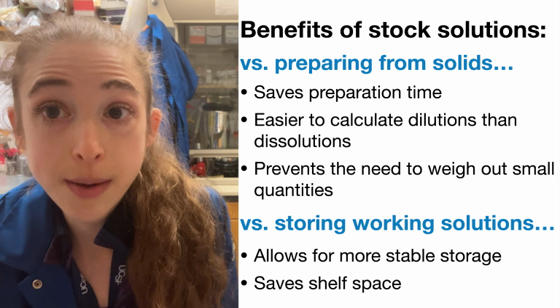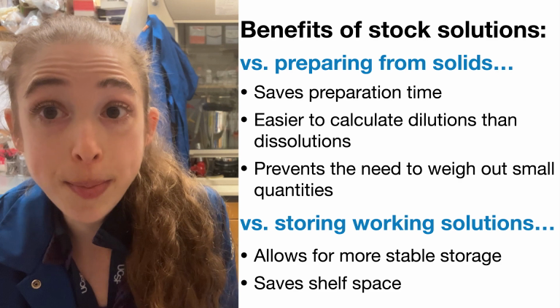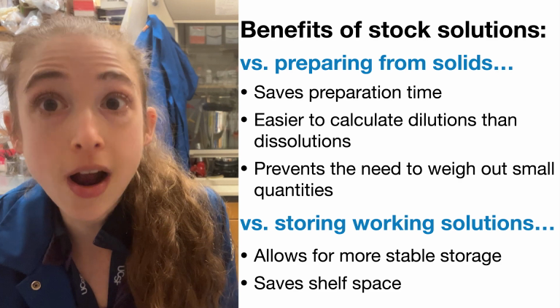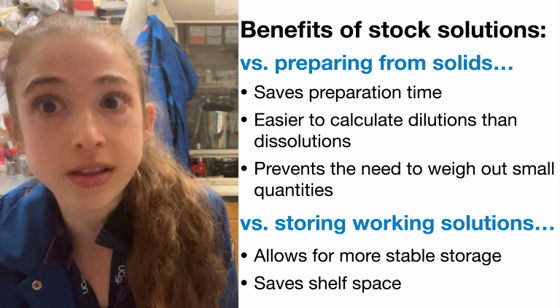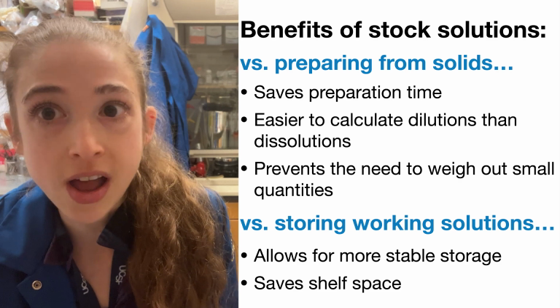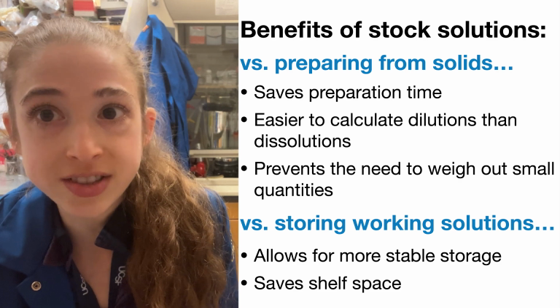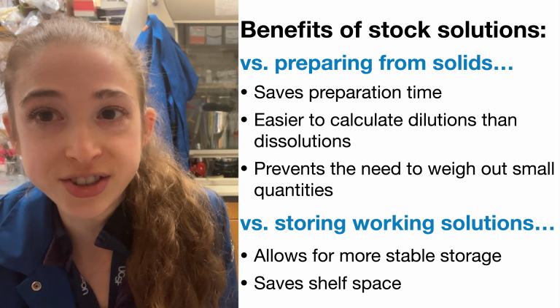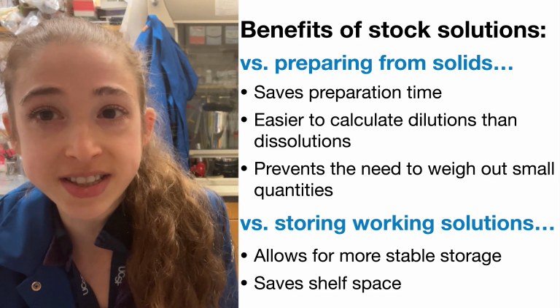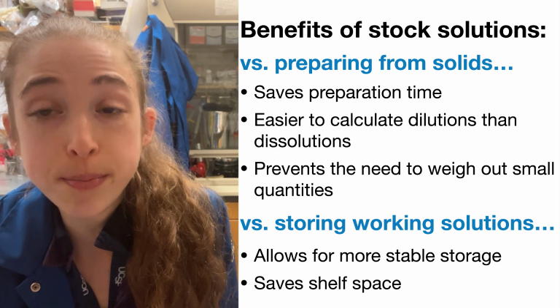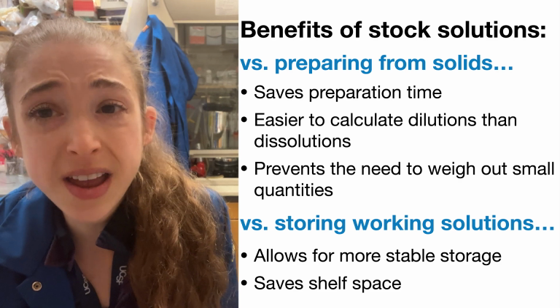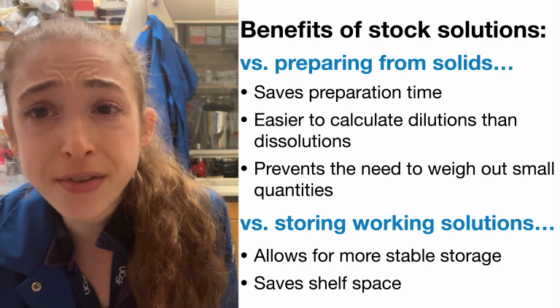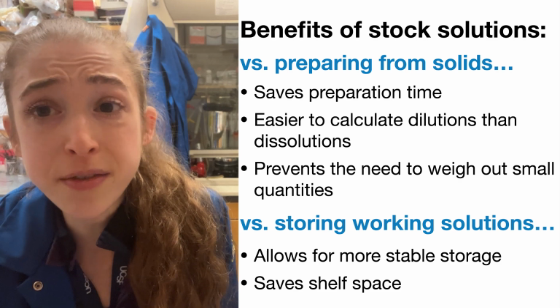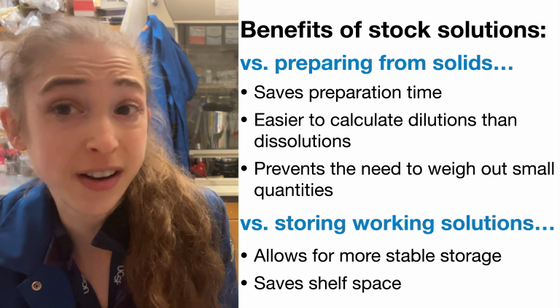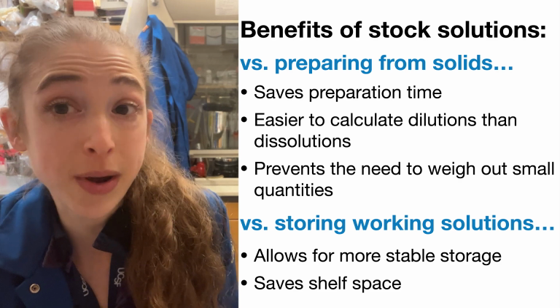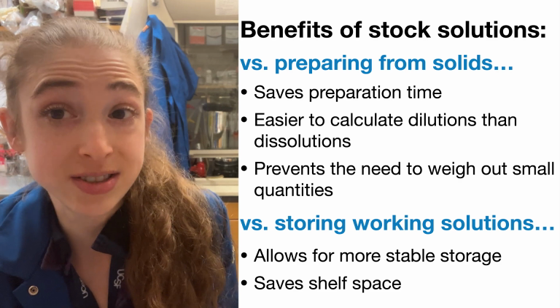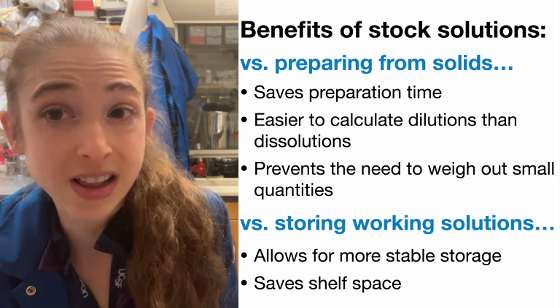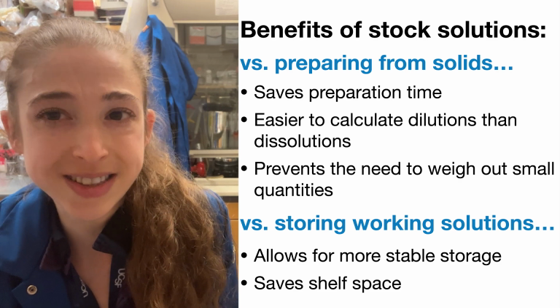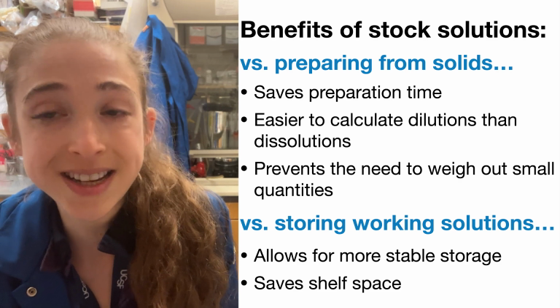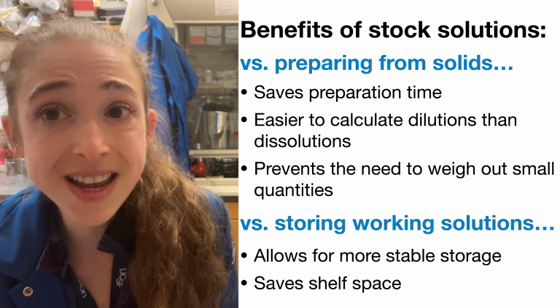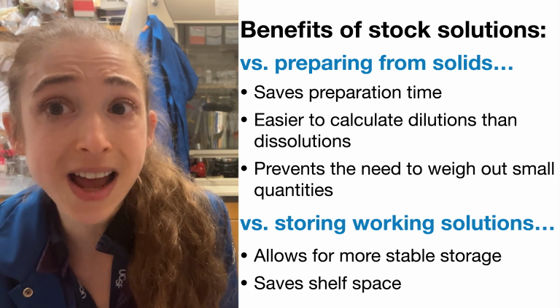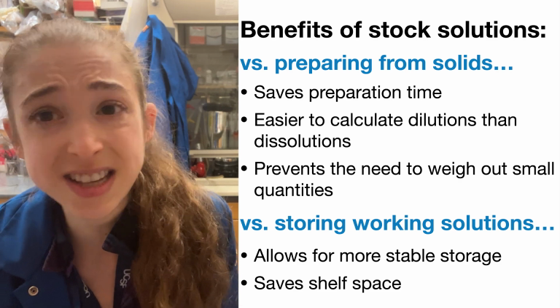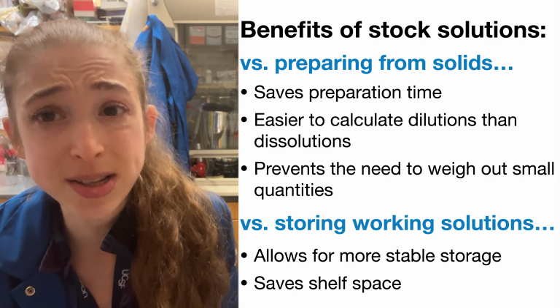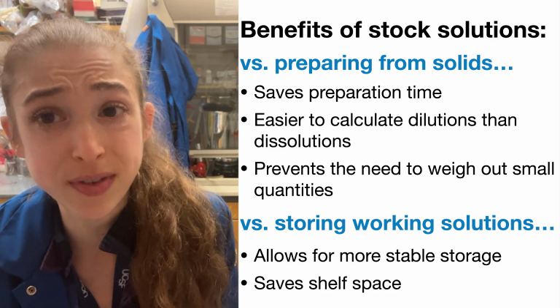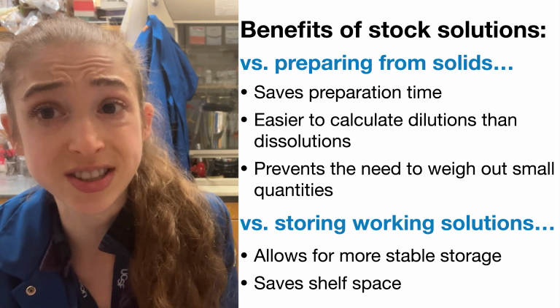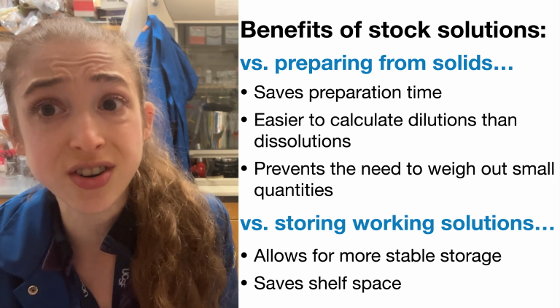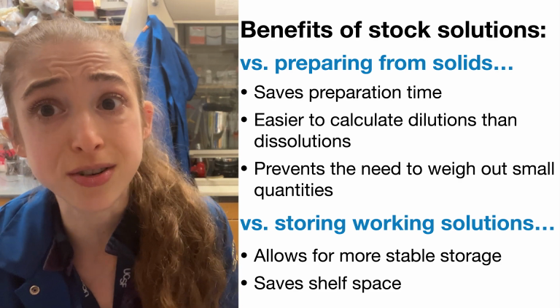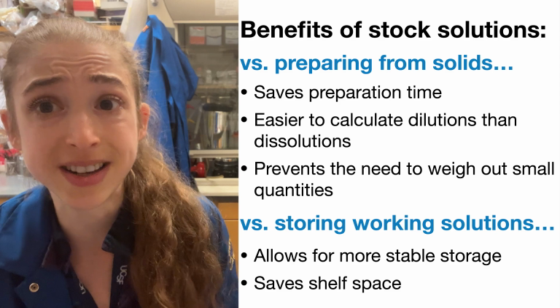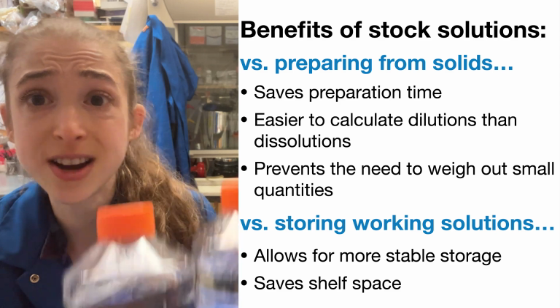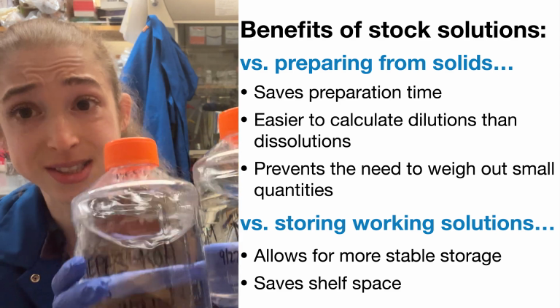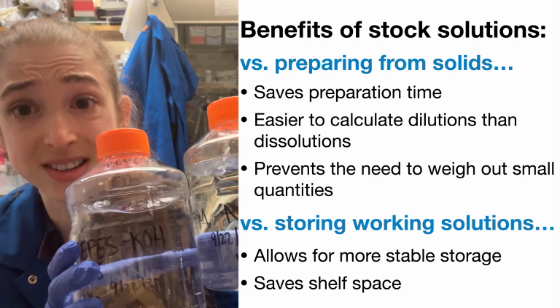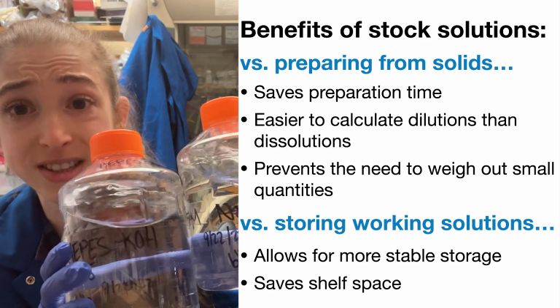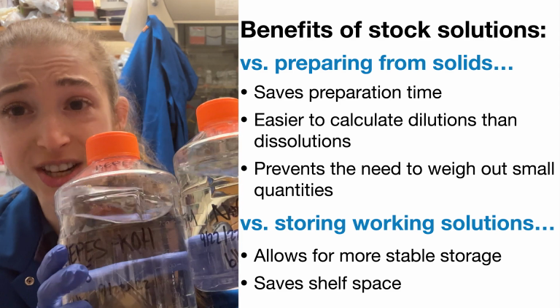I prepare a lot of solutions, but I very rarely weigh out solids. Instead, I save myself a lot of struggle and start with stock solutions.